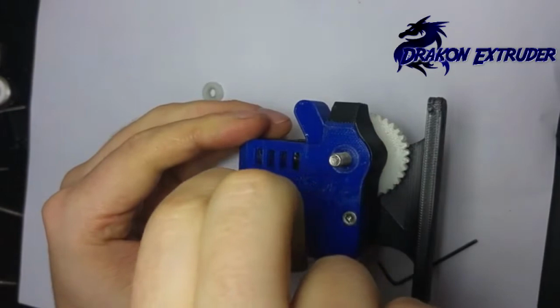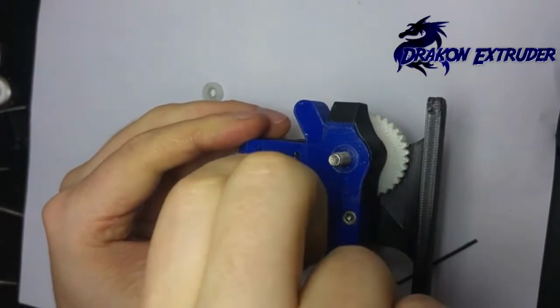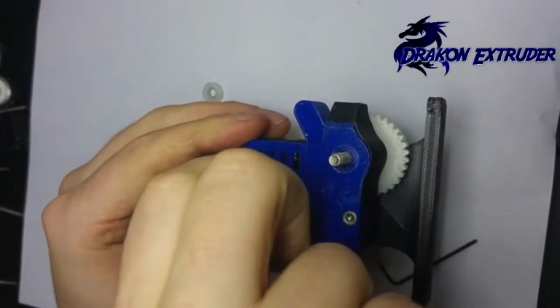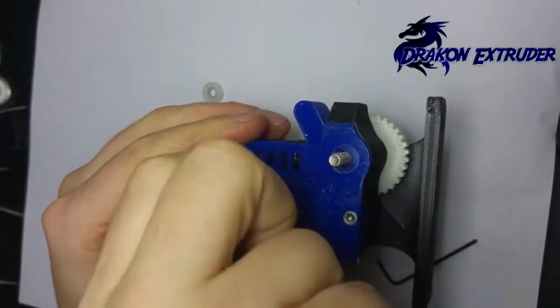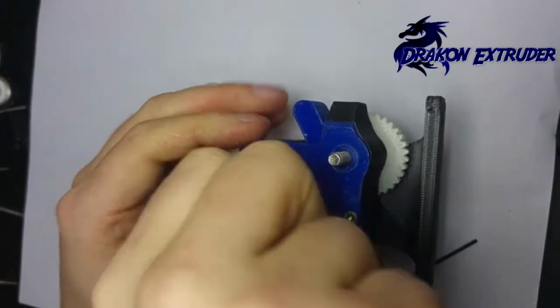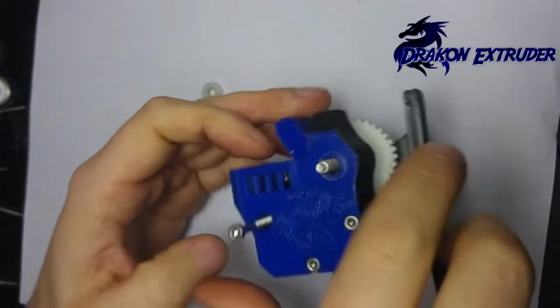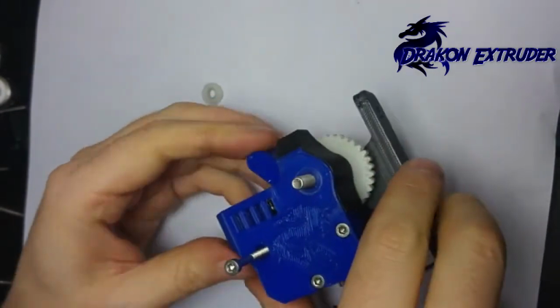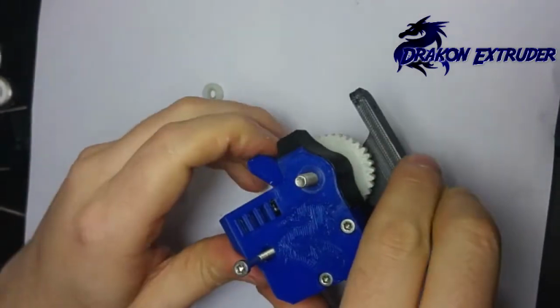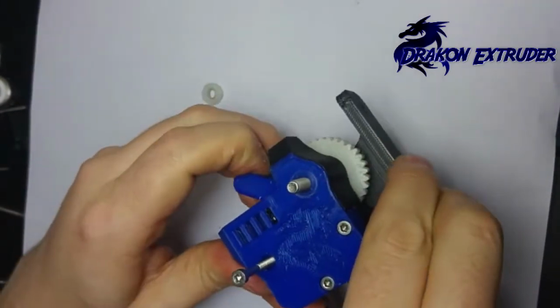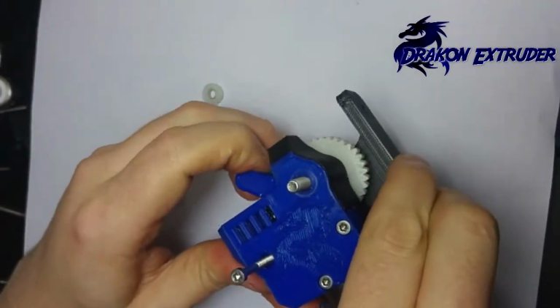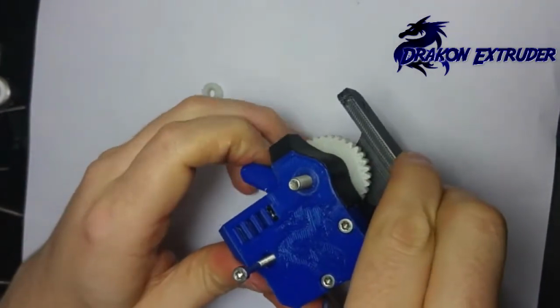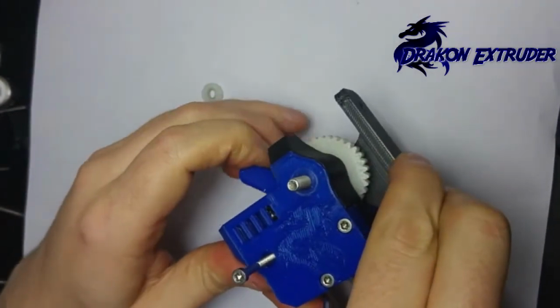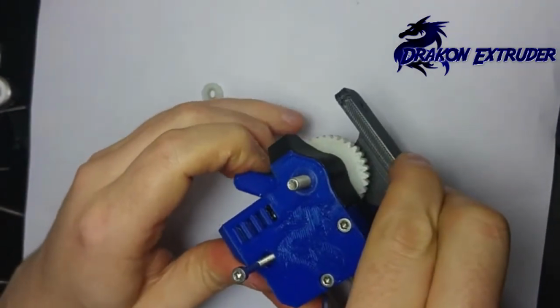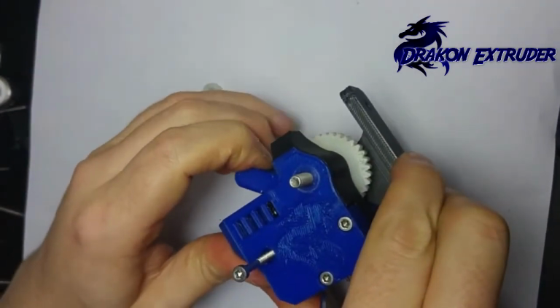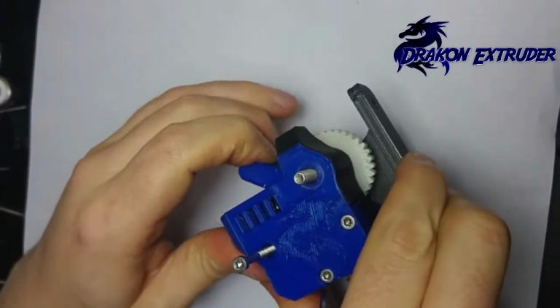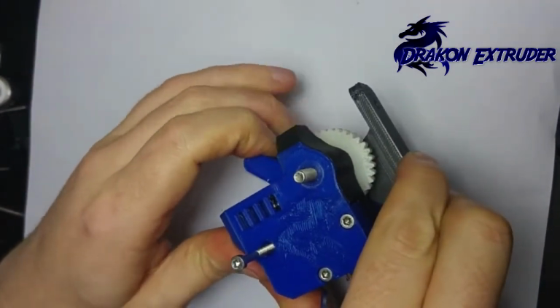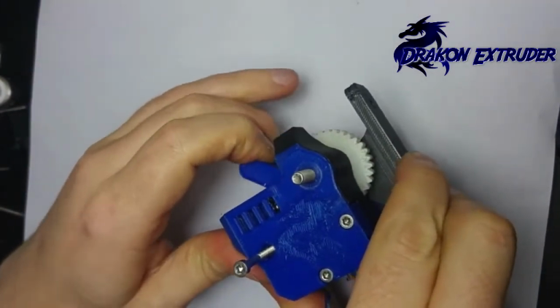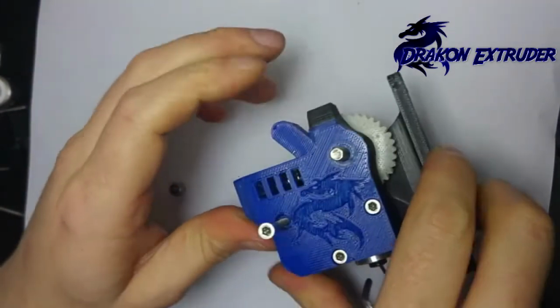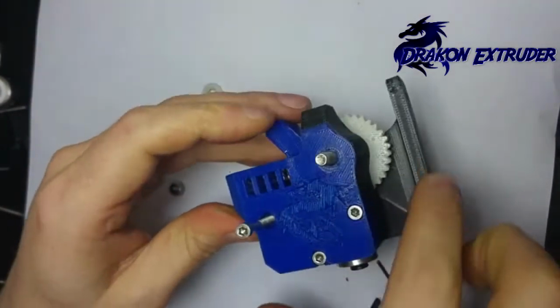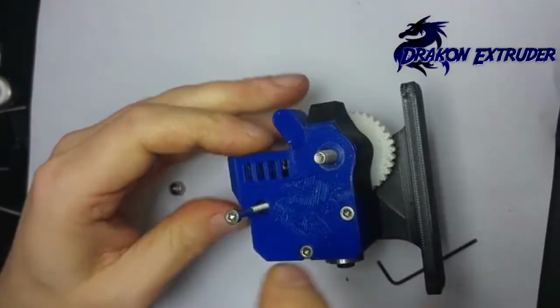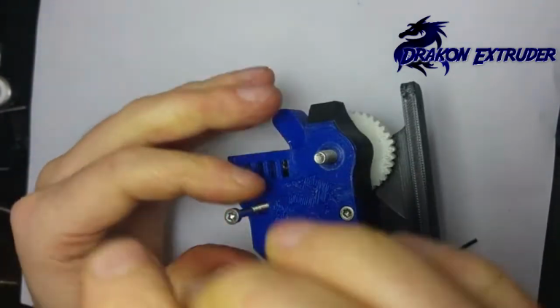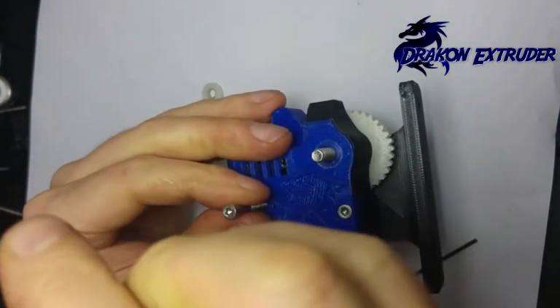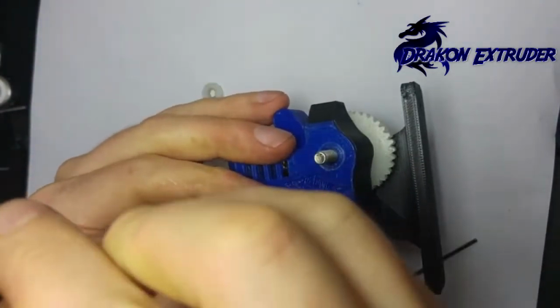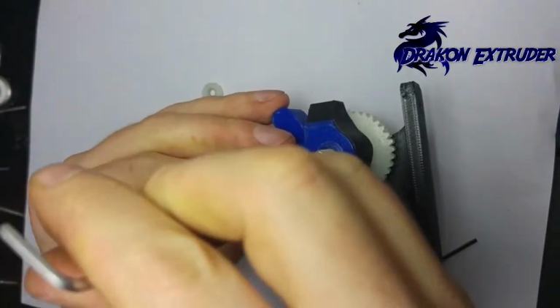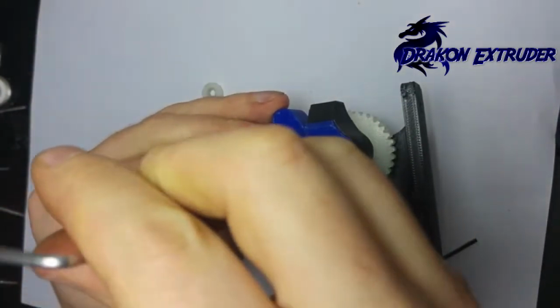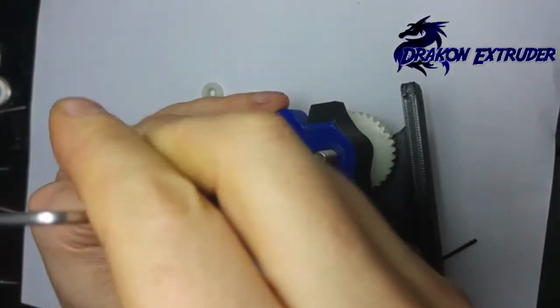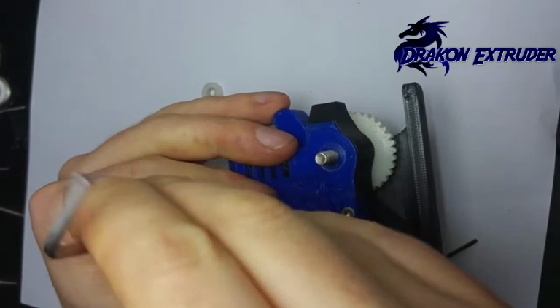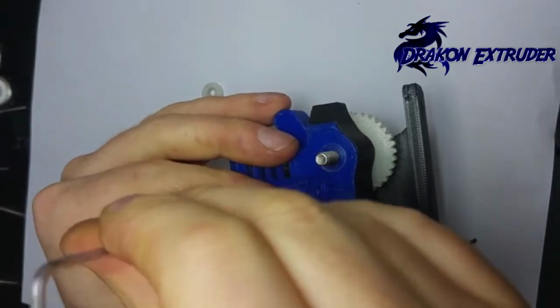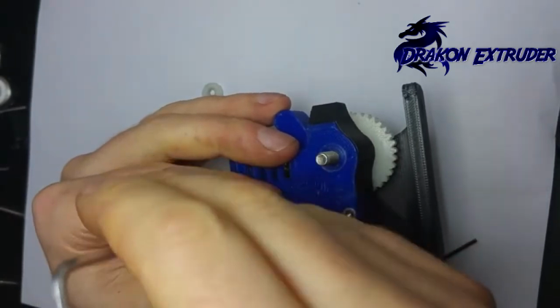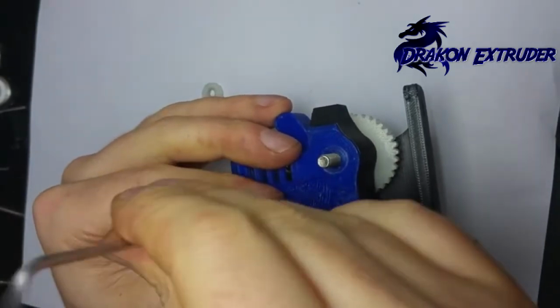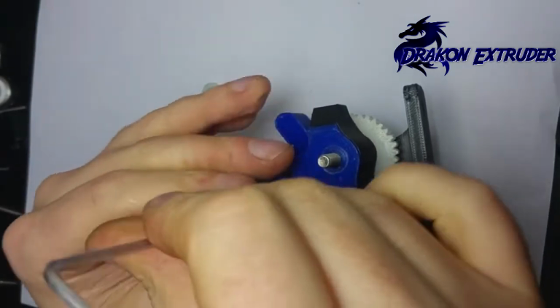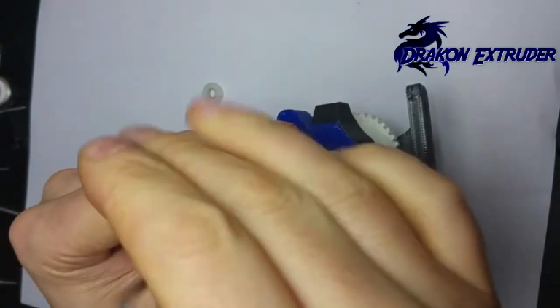And finally, let's check the idler. Lovely — nice and smooth.